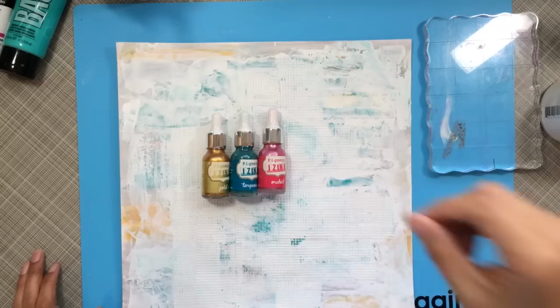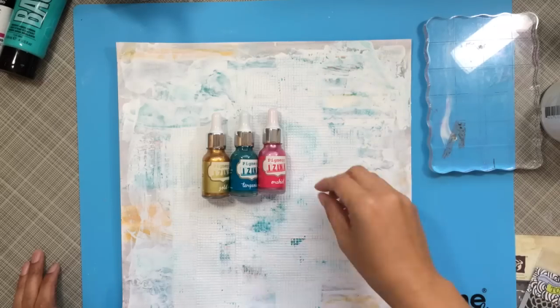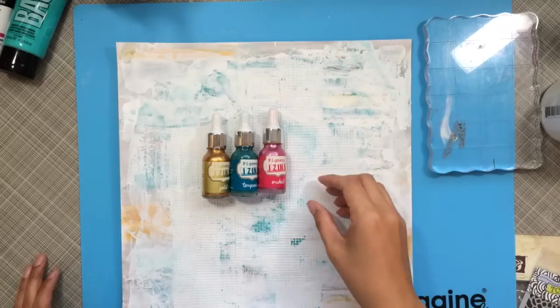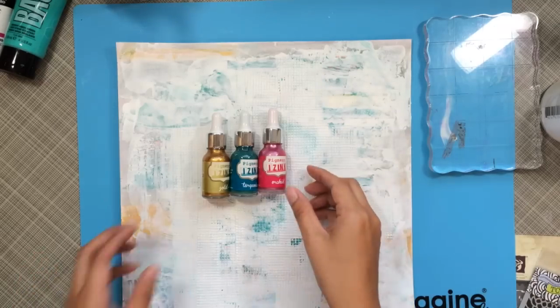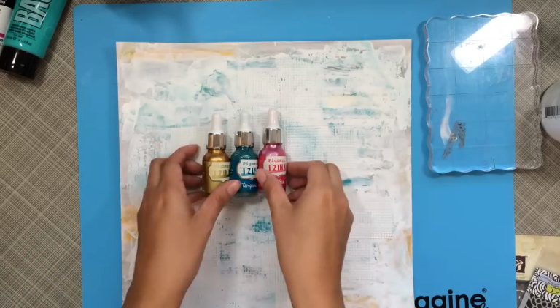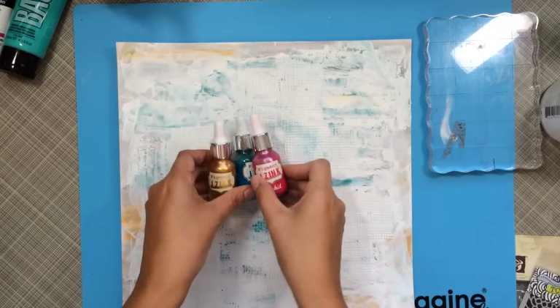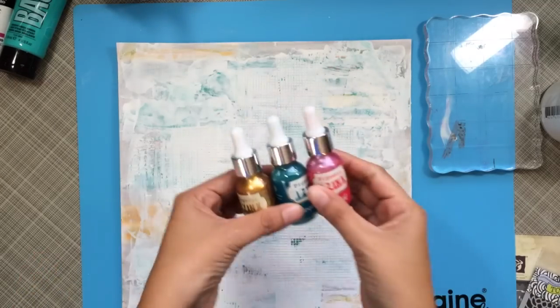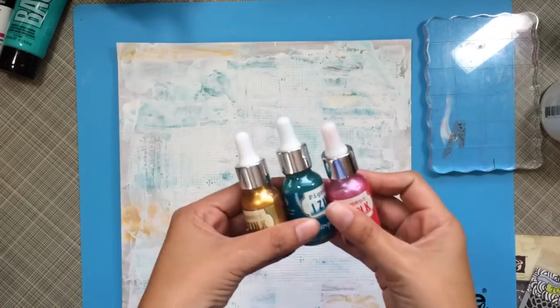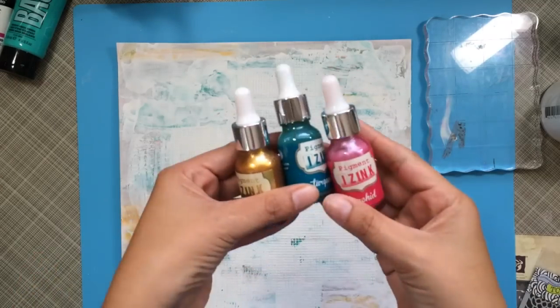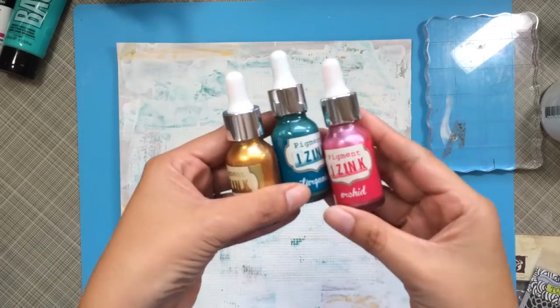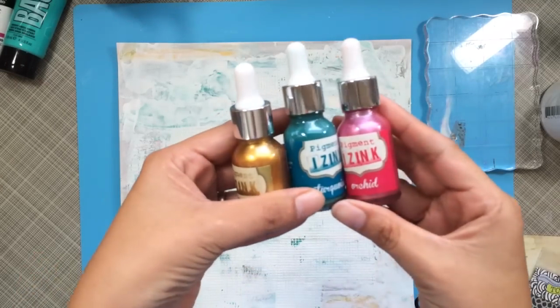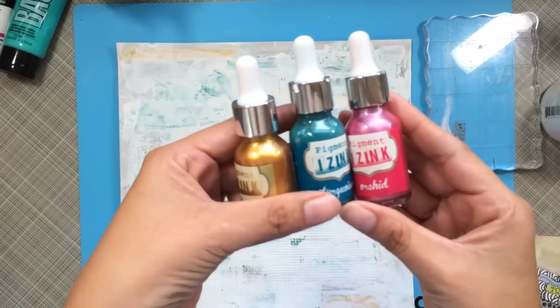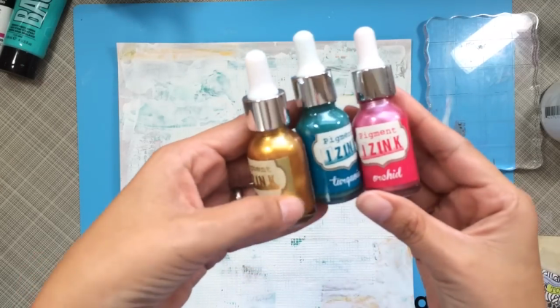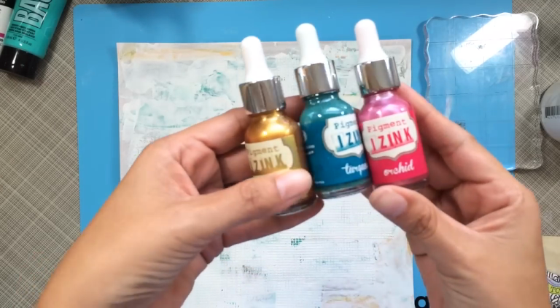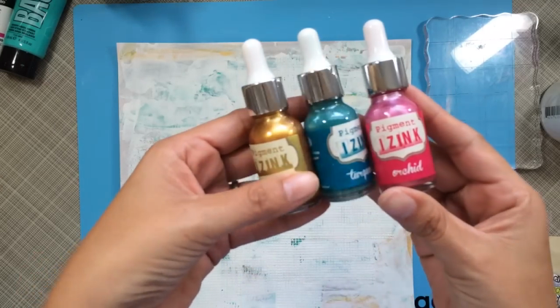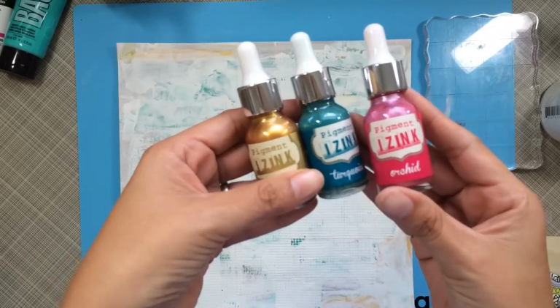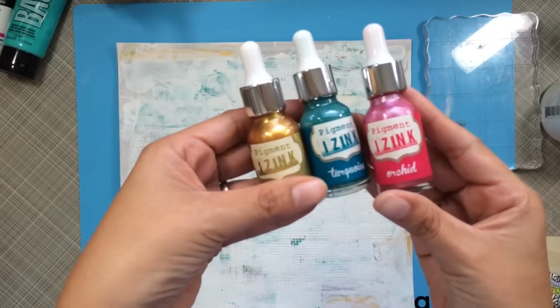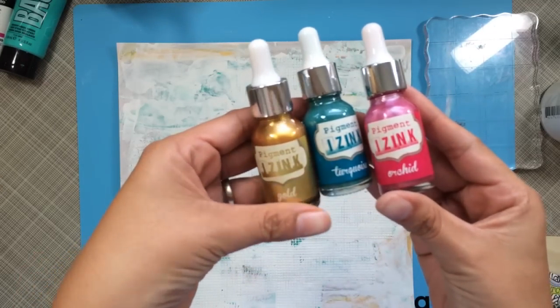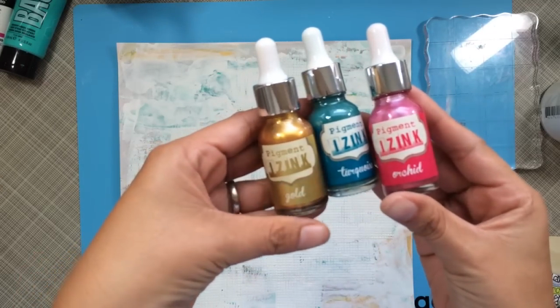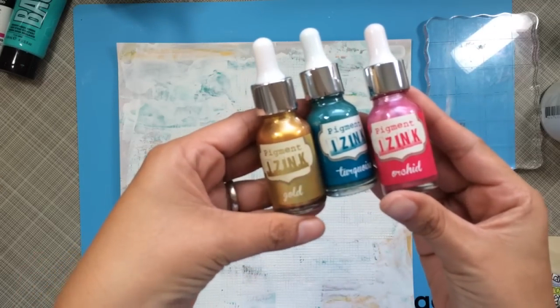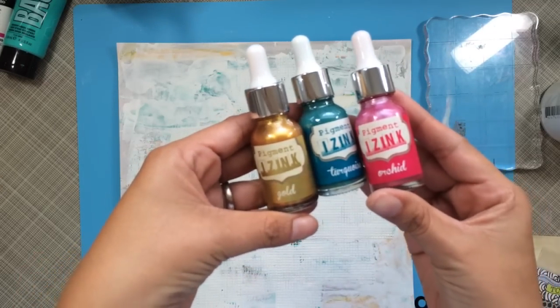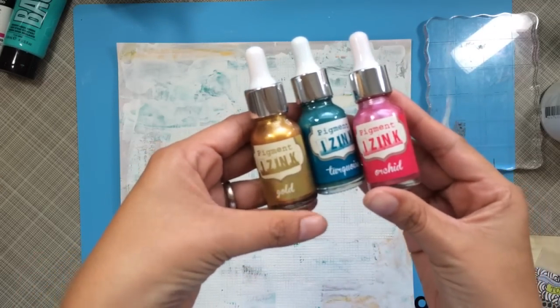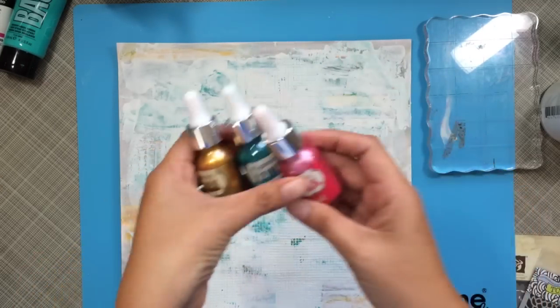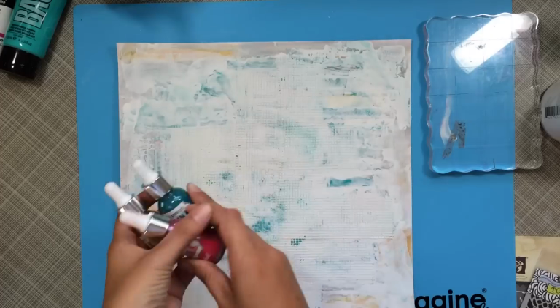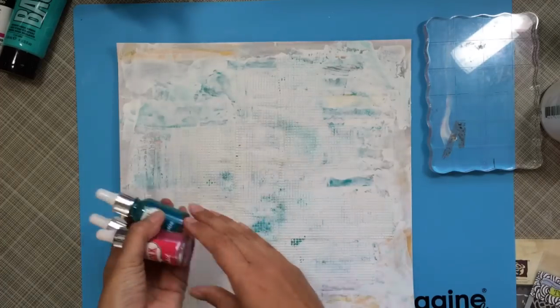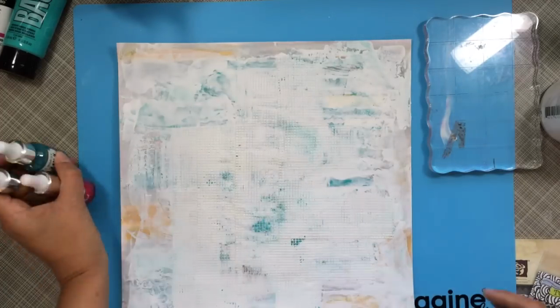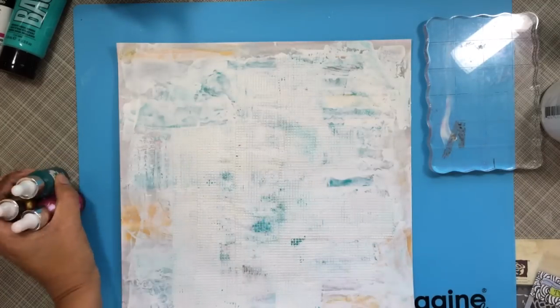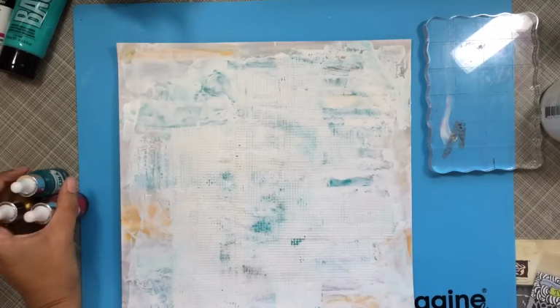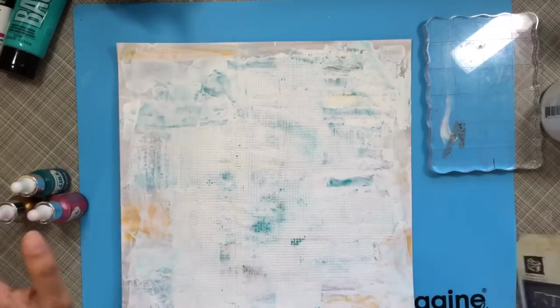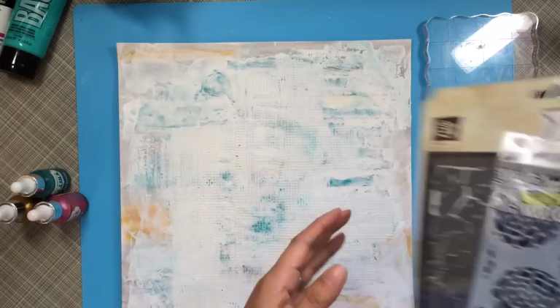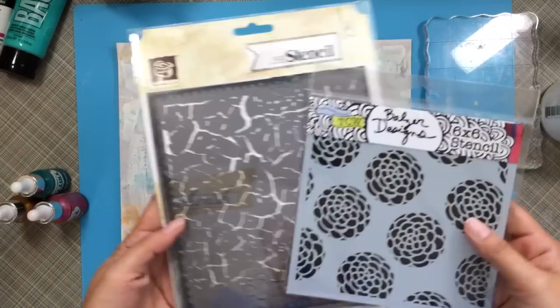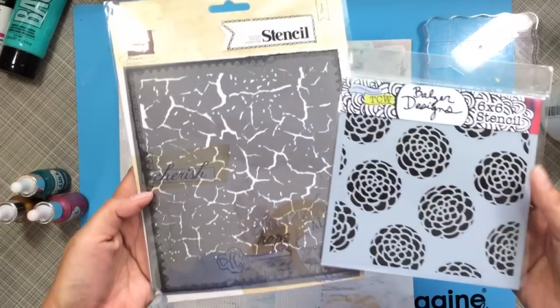Hey everyone, it's Sandy and I'm going to attempt a mixed media layout.